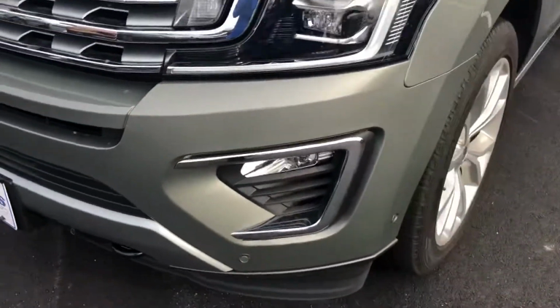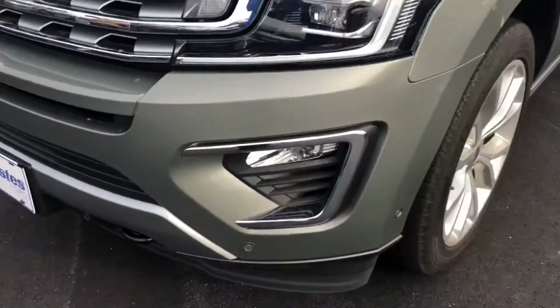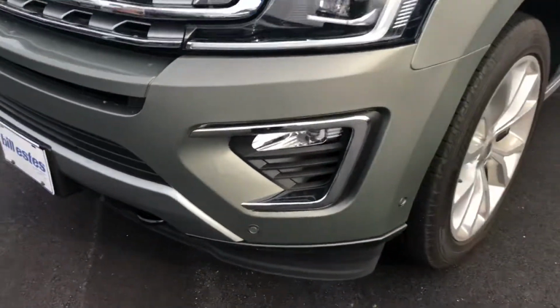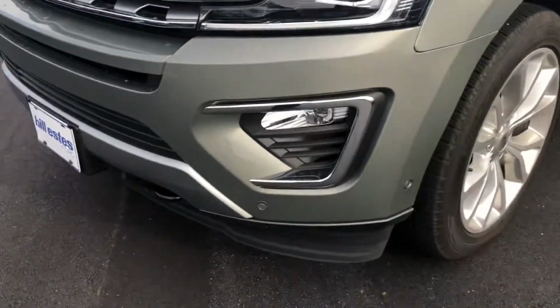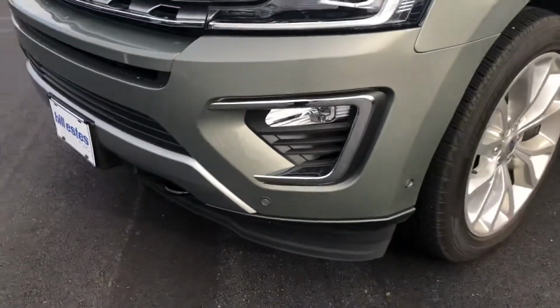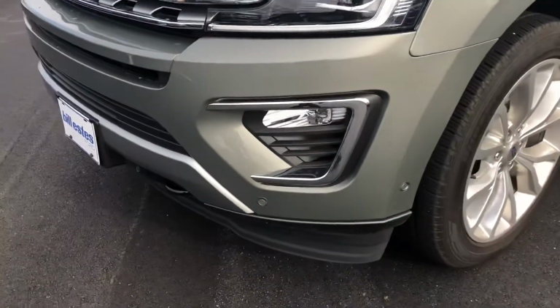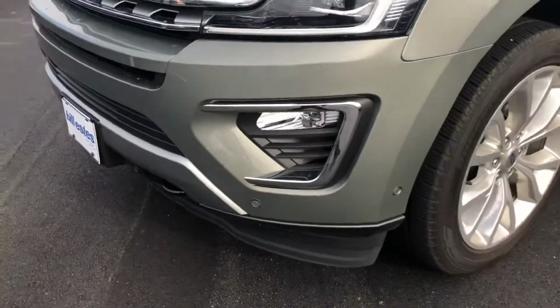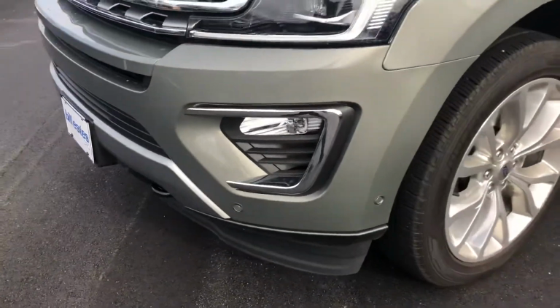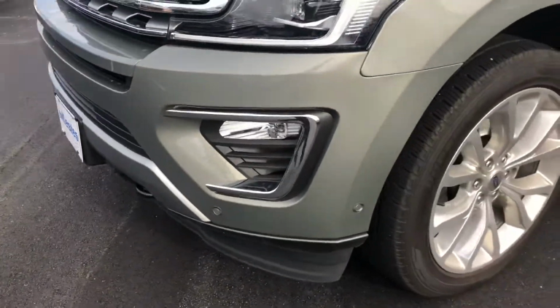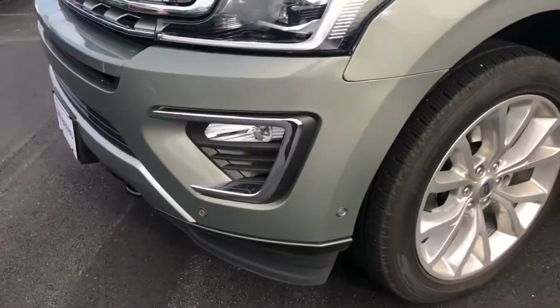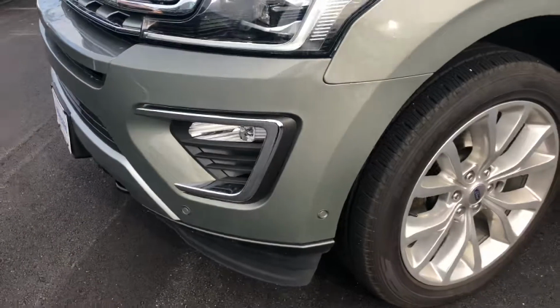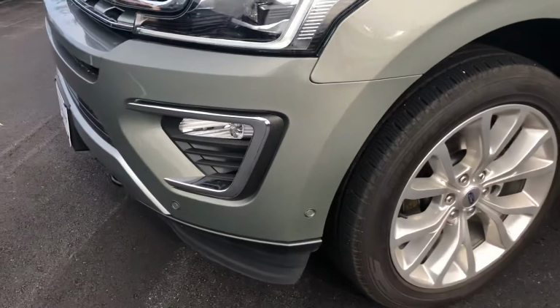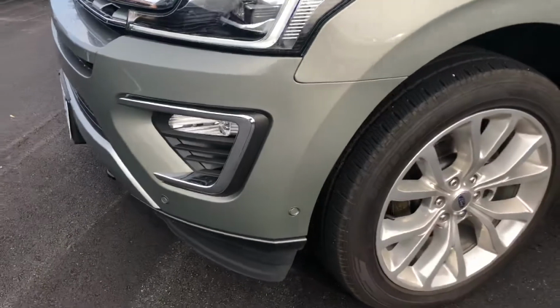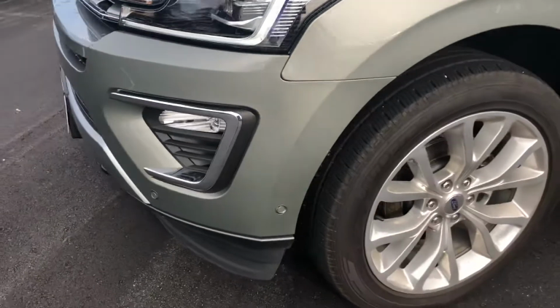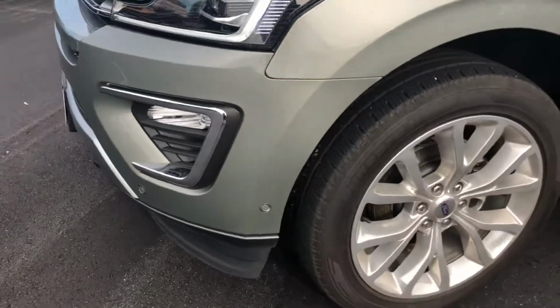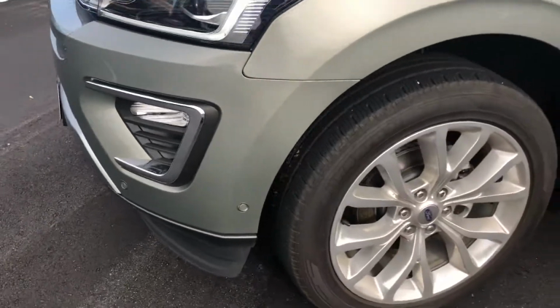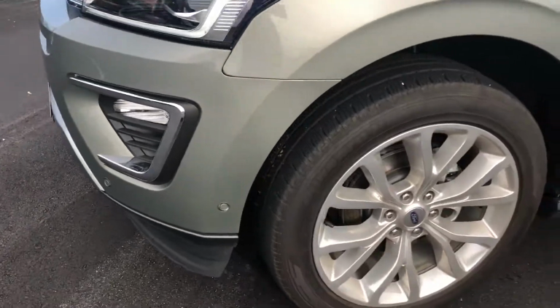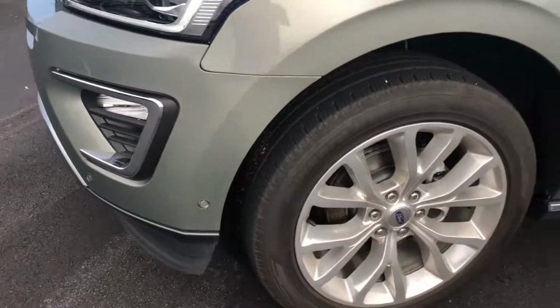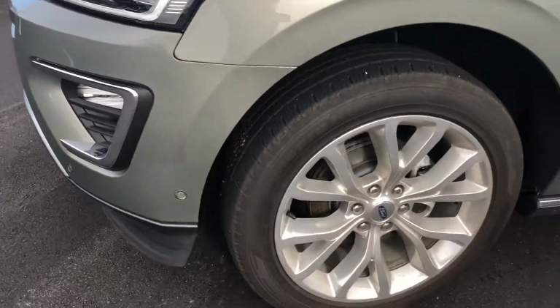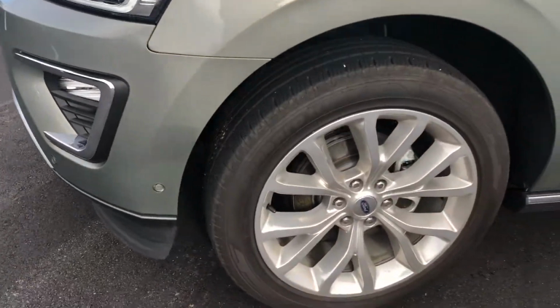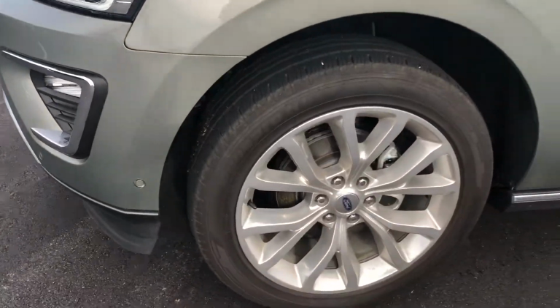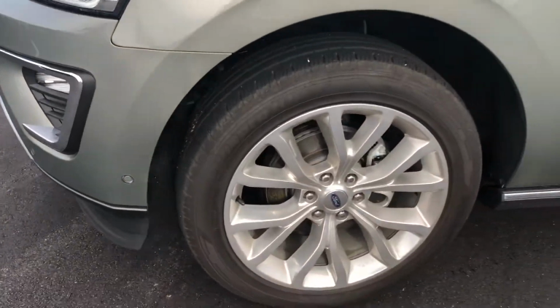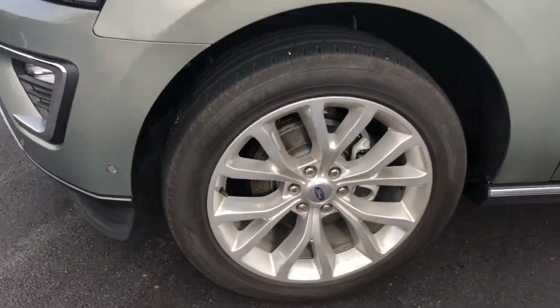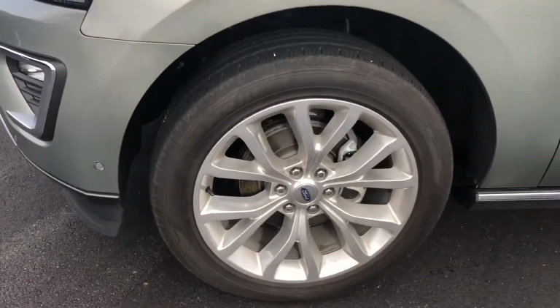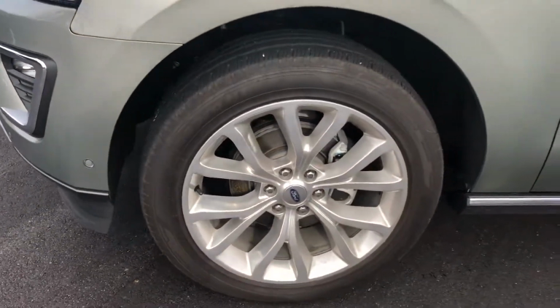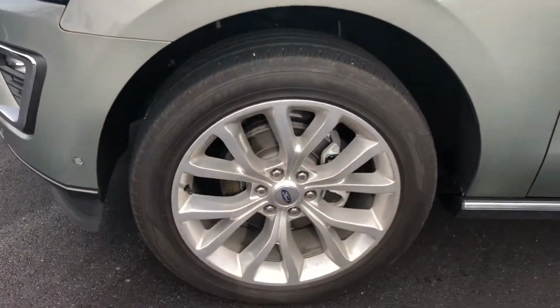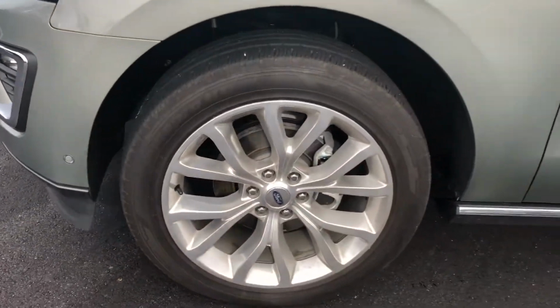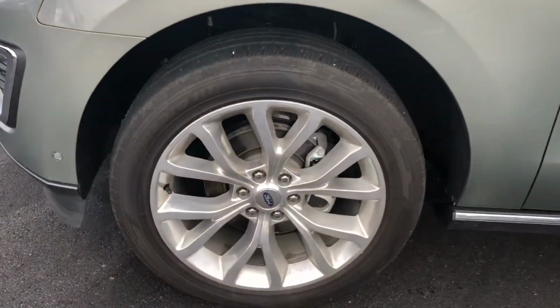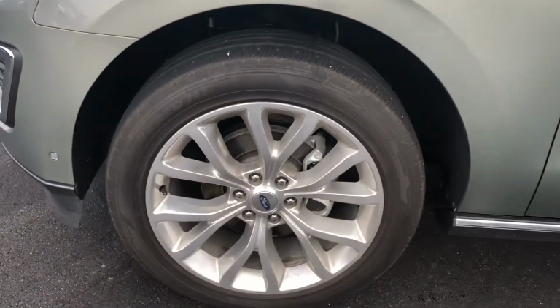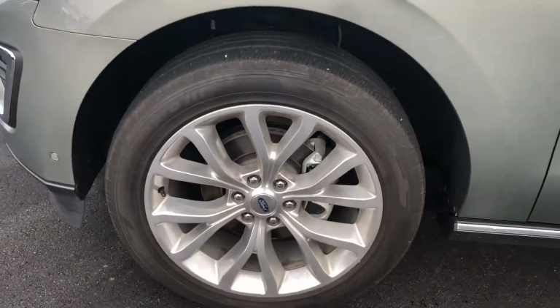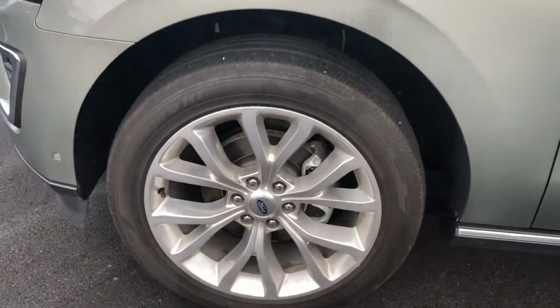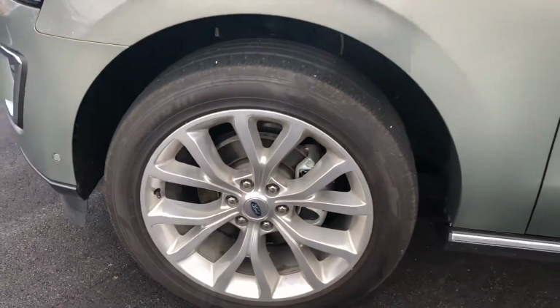Fog lights and tow hooks in the front bumper. Big 22 inch wheels there.